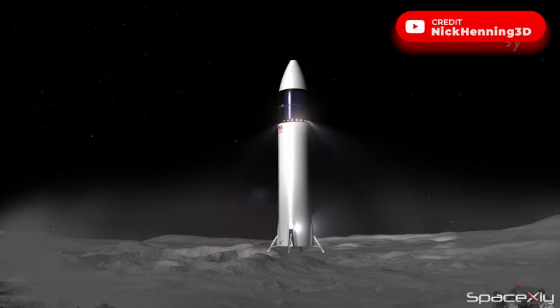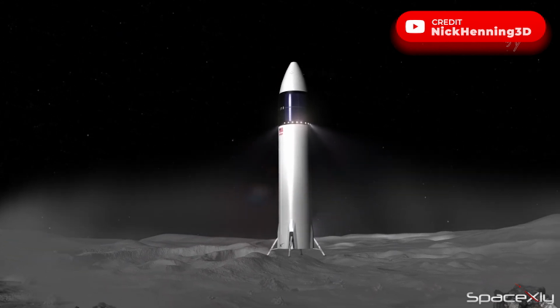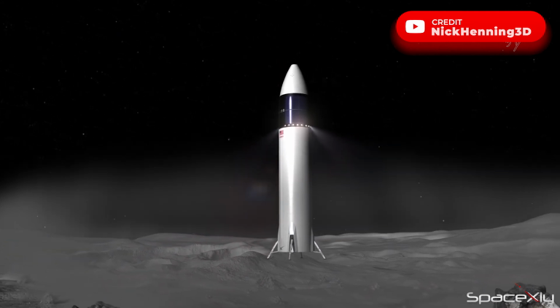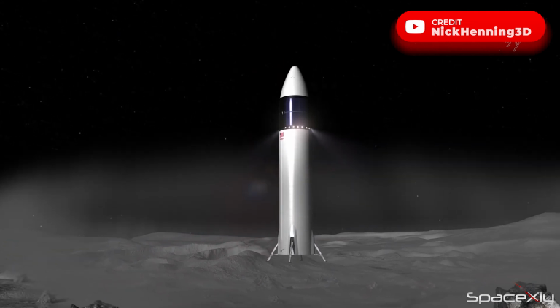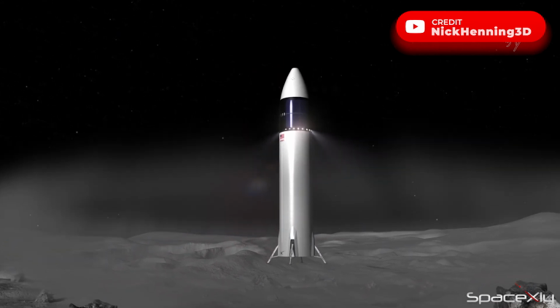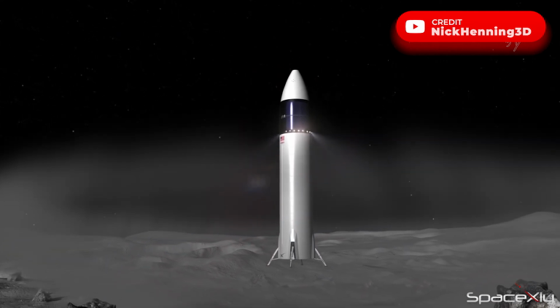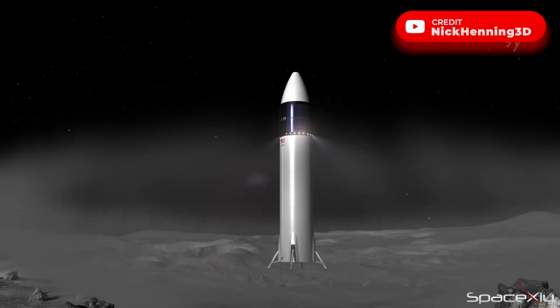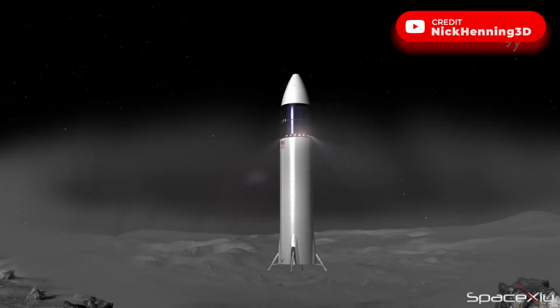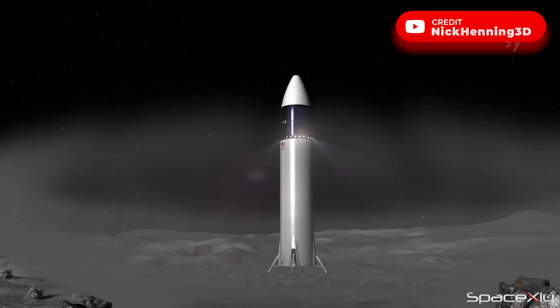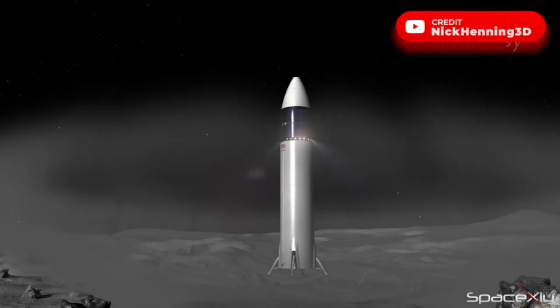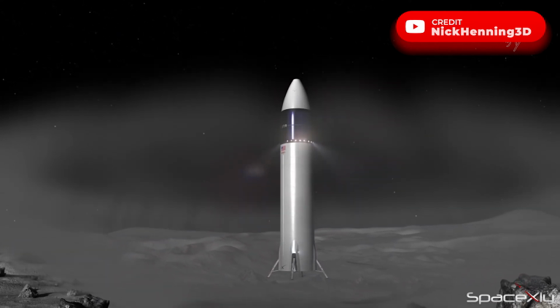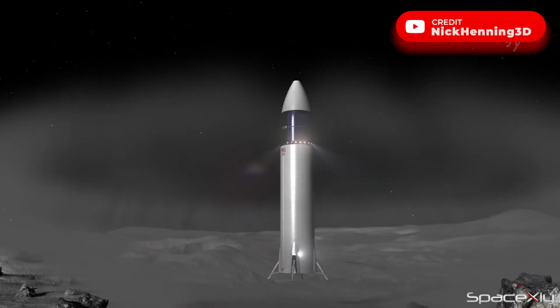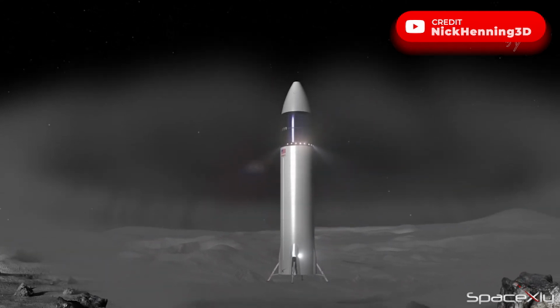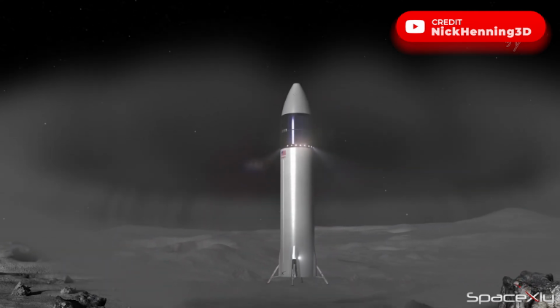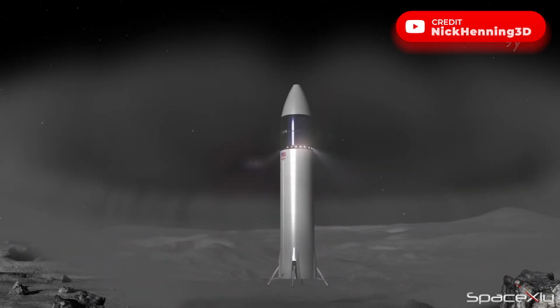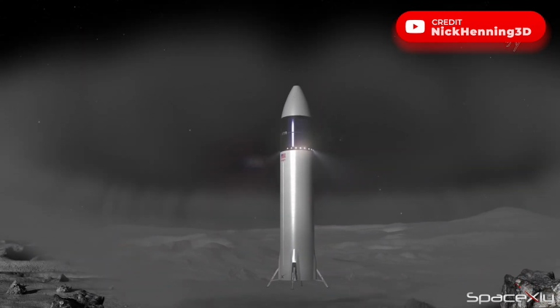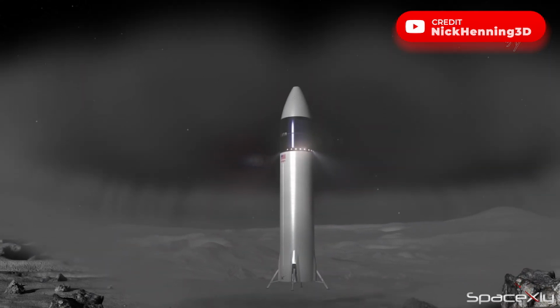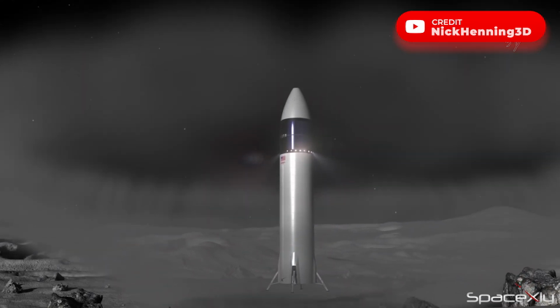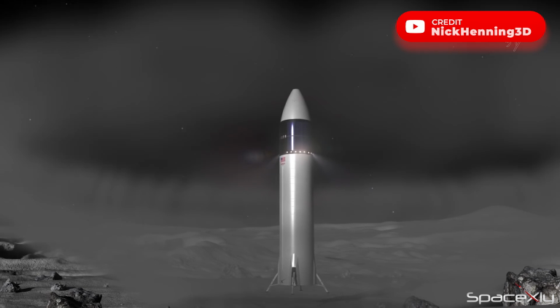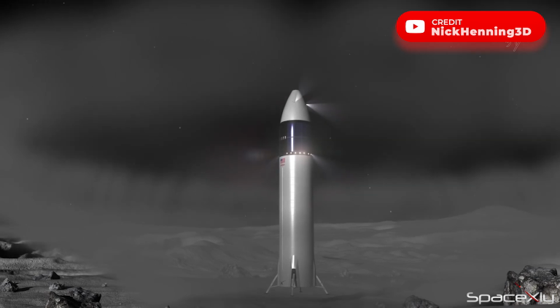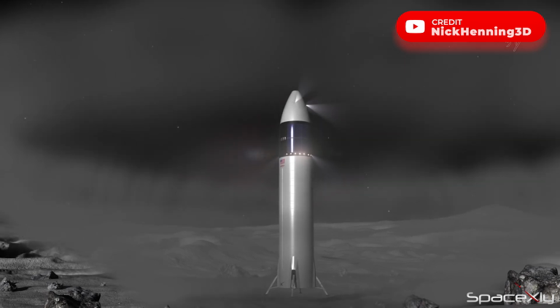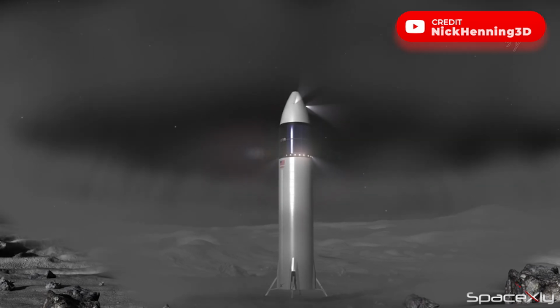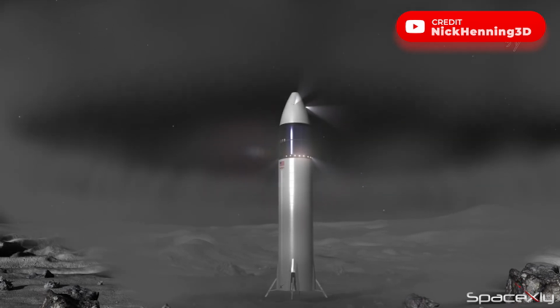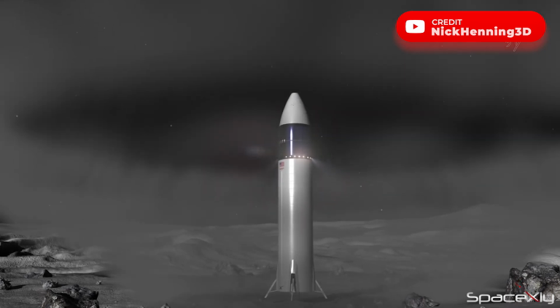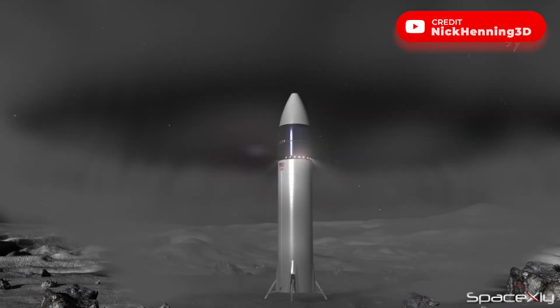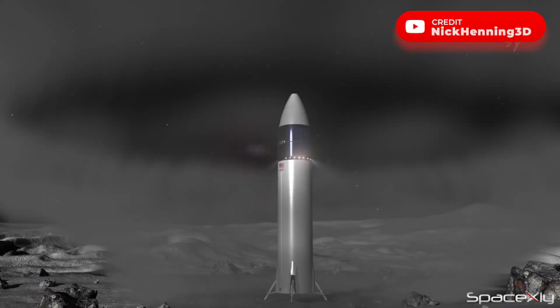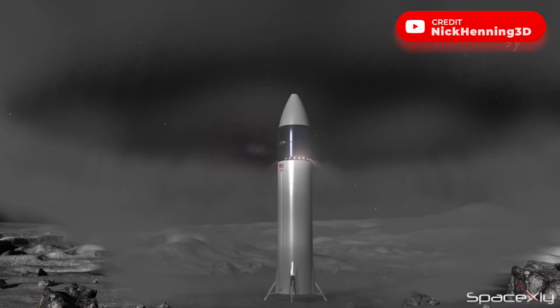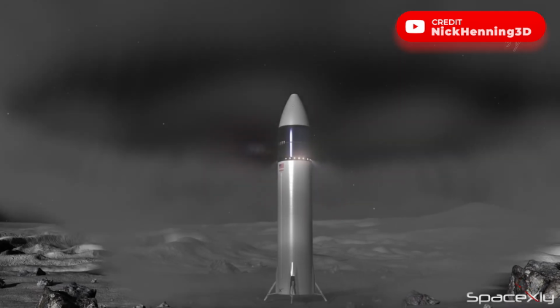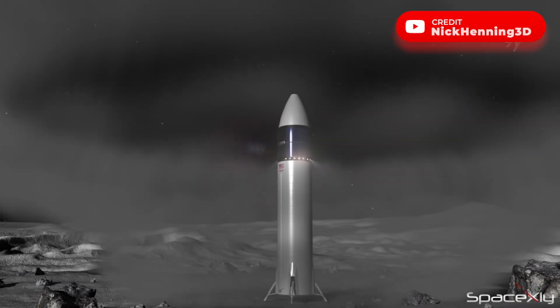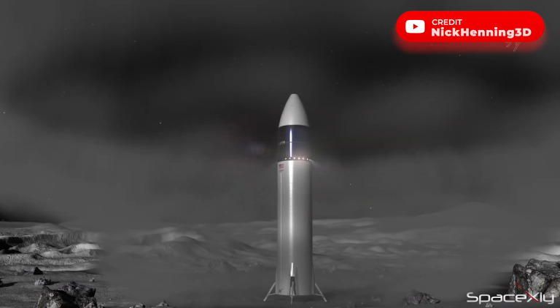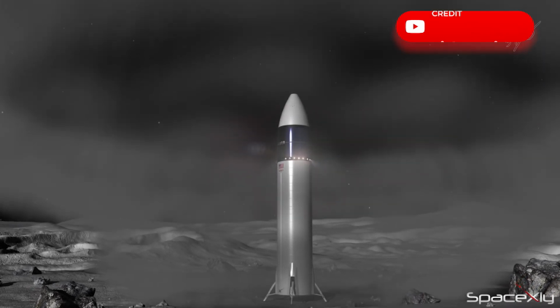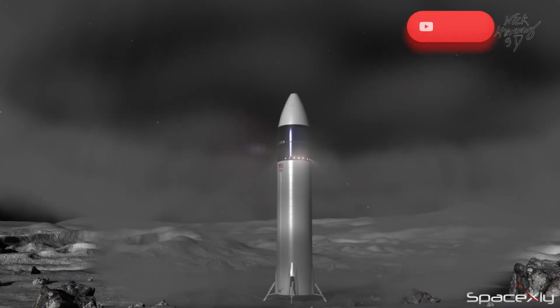In the near future, Falcon 9 and Falcon Heavy rockets will be a story of the past, and Starship will dominate the global launch market.